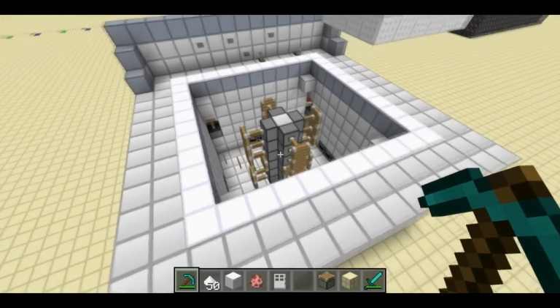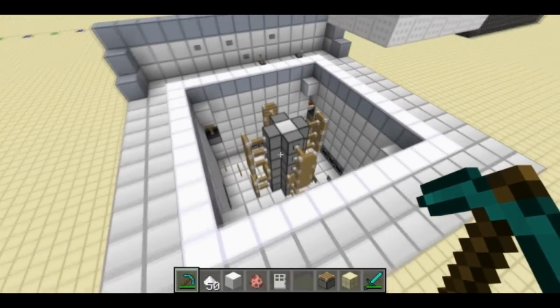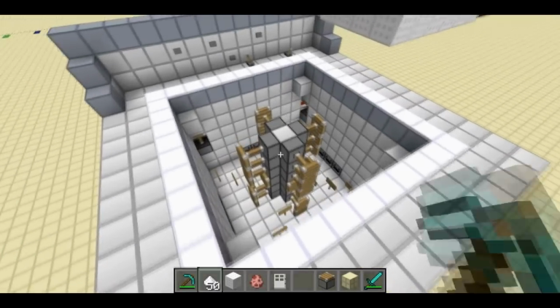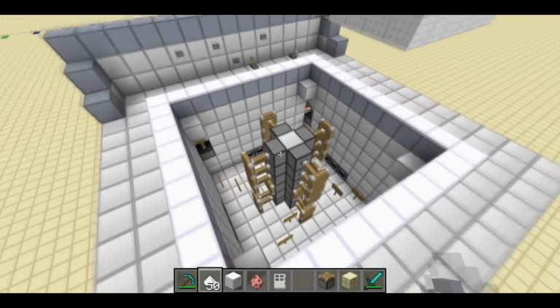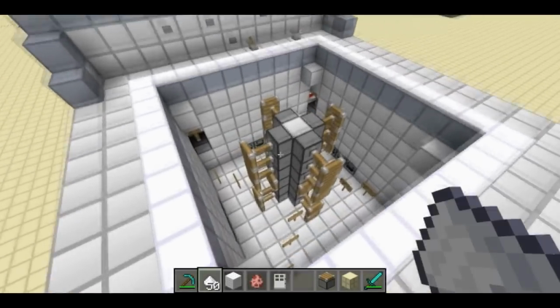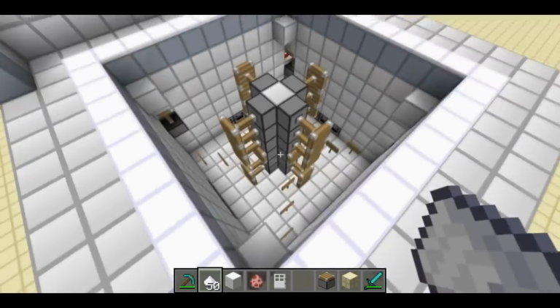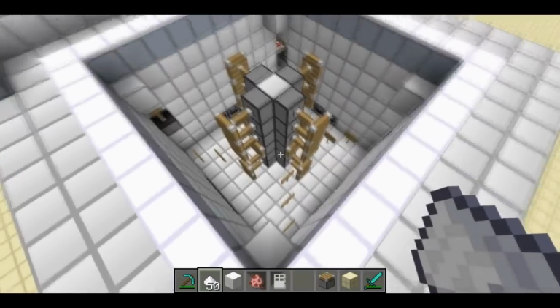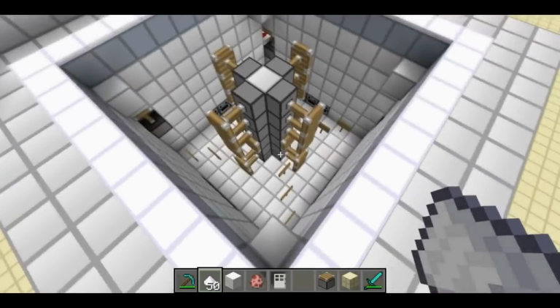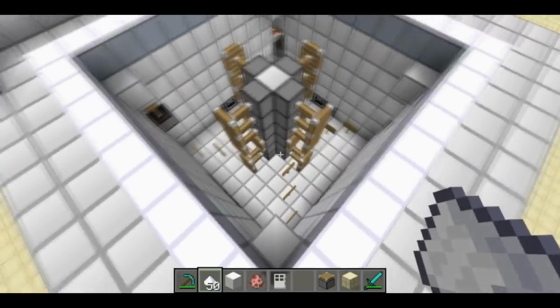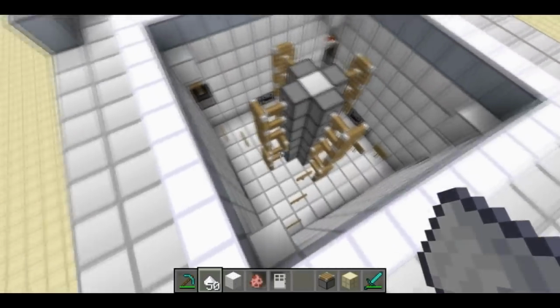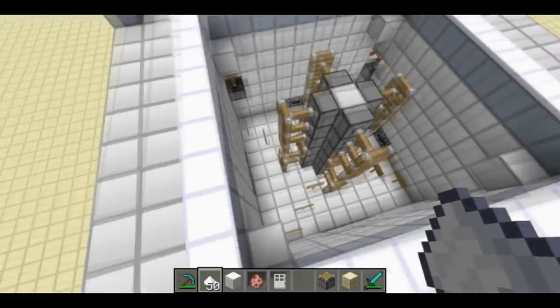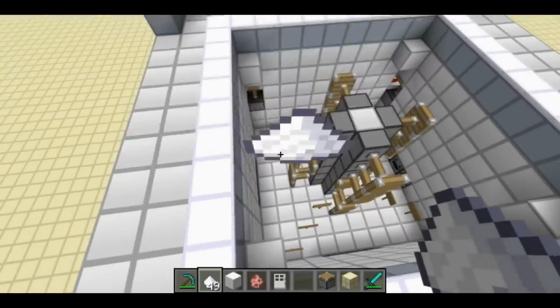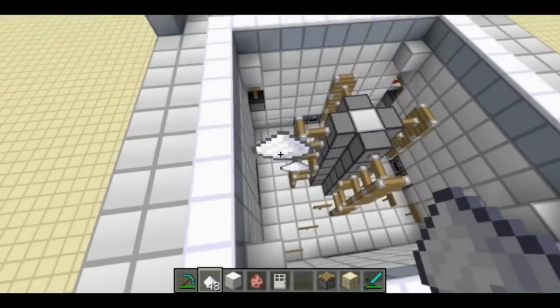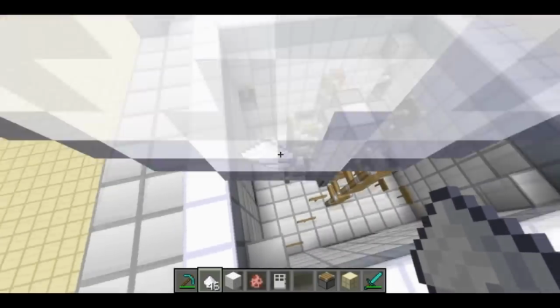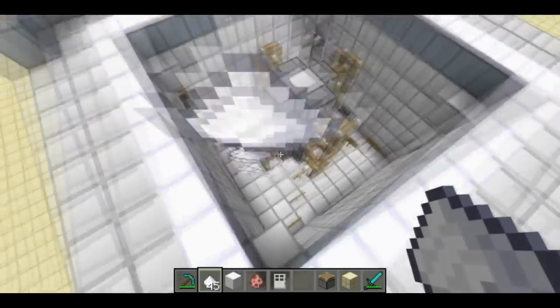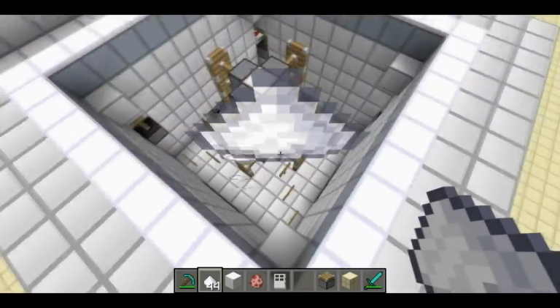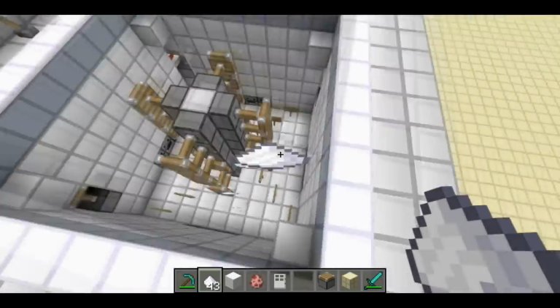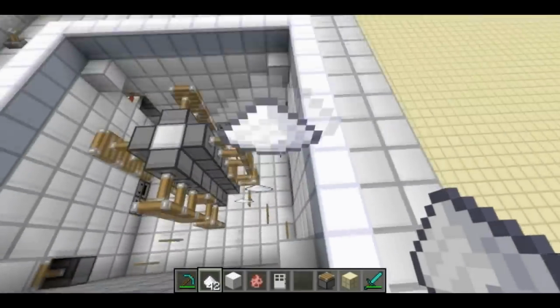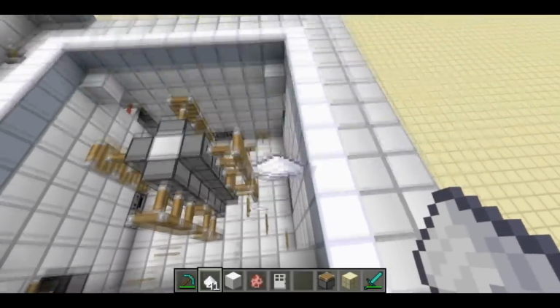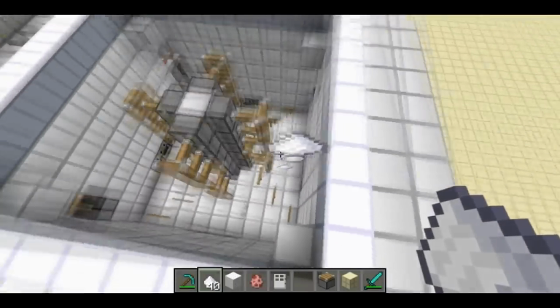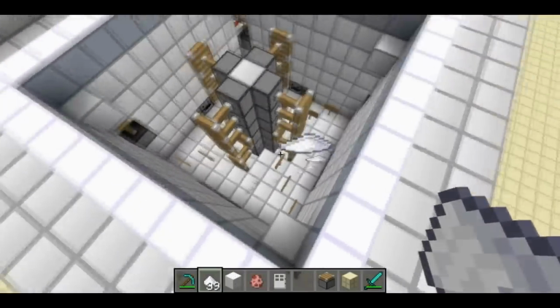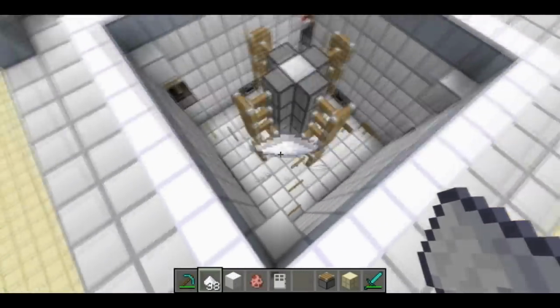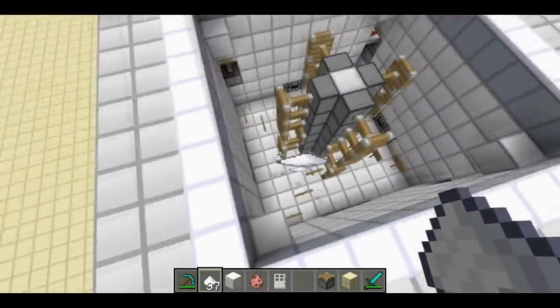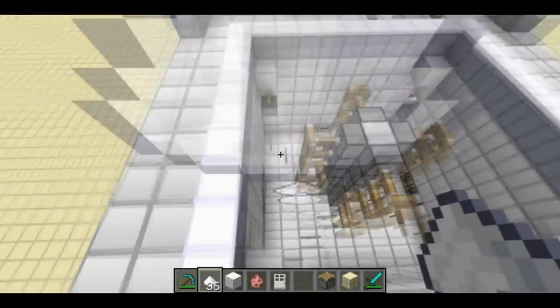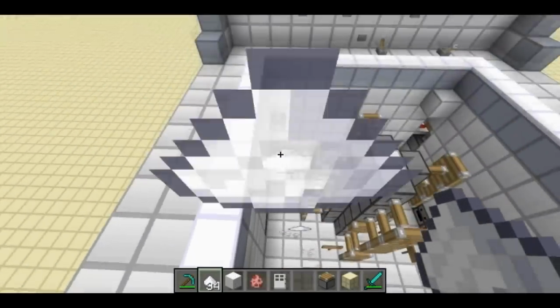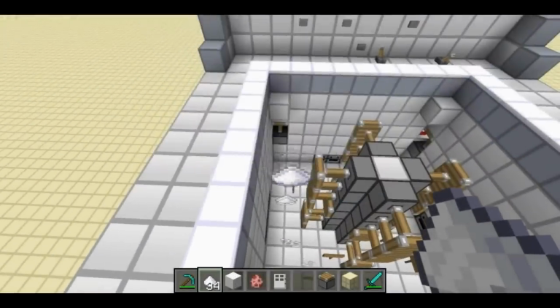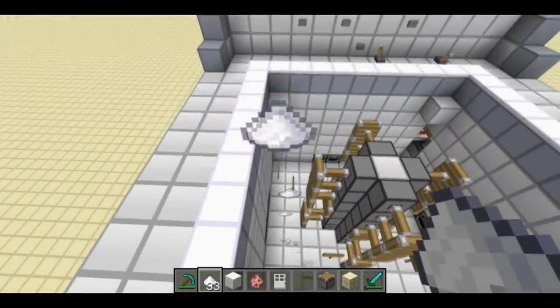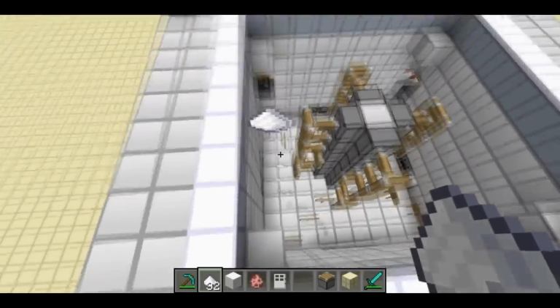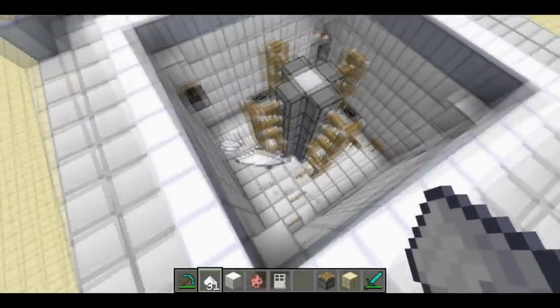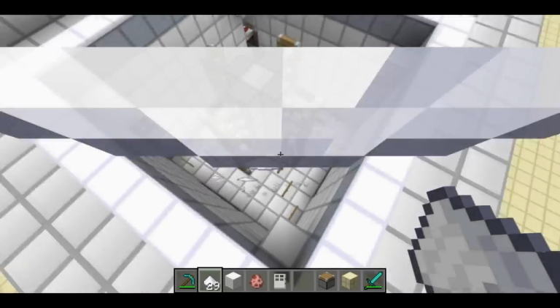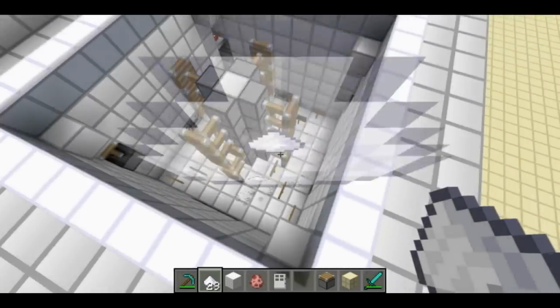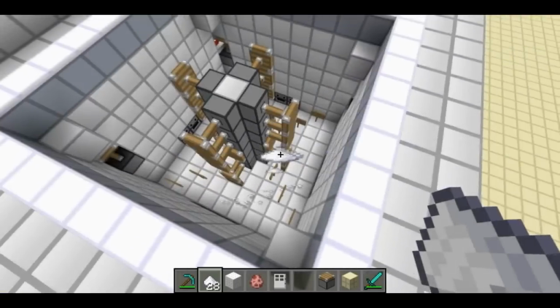OK, so next we'll drop in some soap. Or if you don't have any soap, sugar will do just fine. They look basically the same, so you're good.